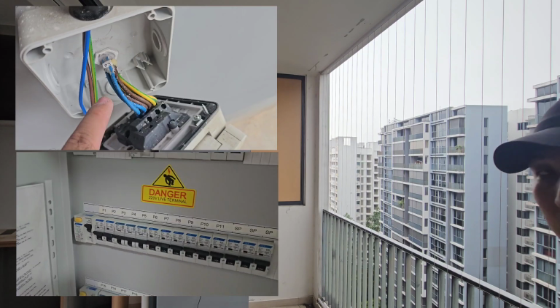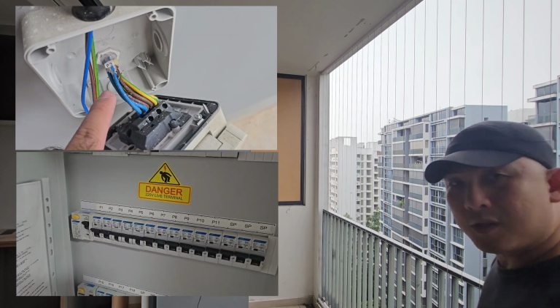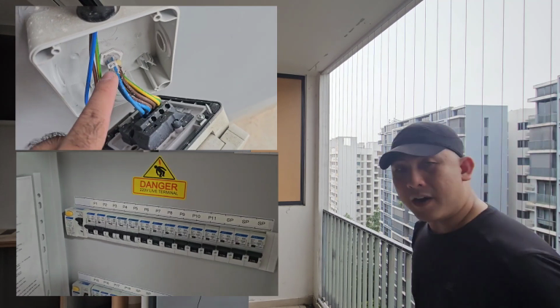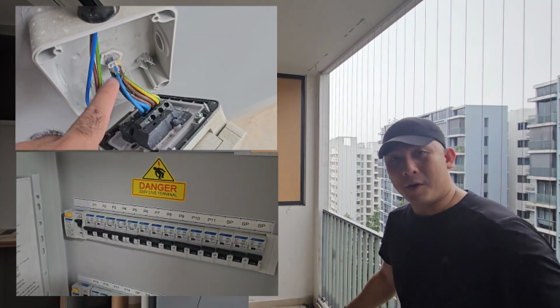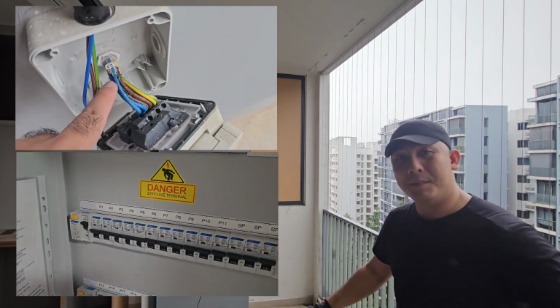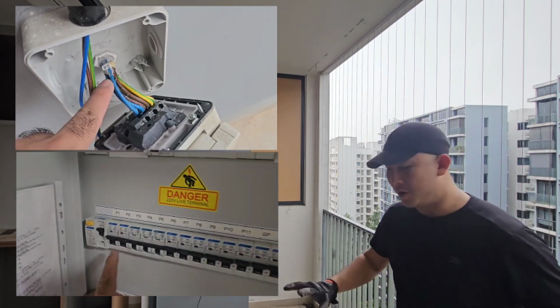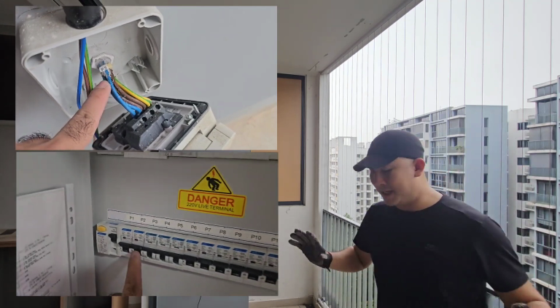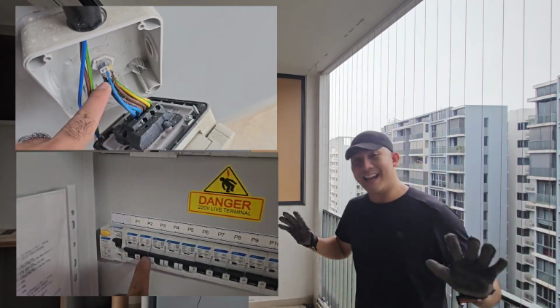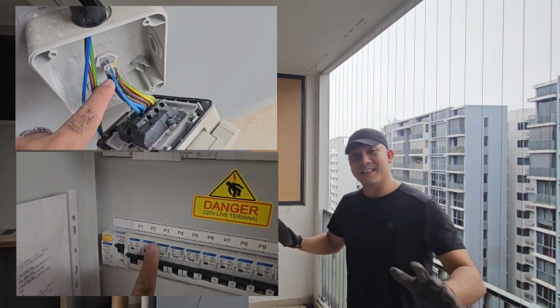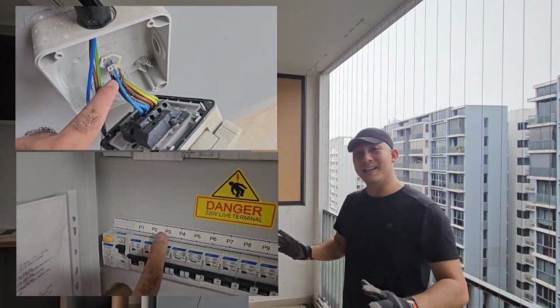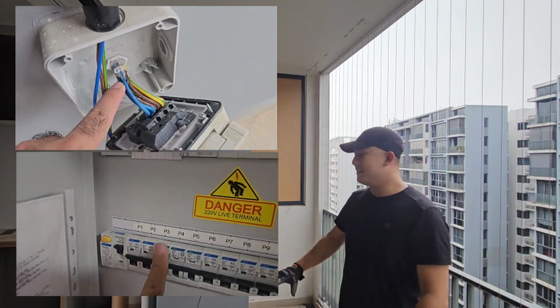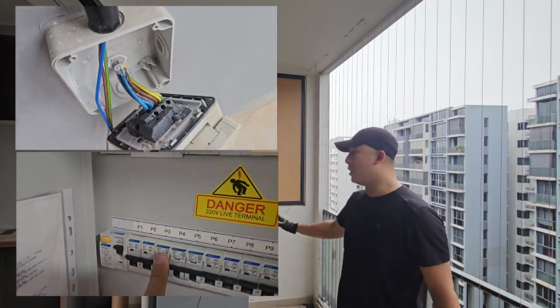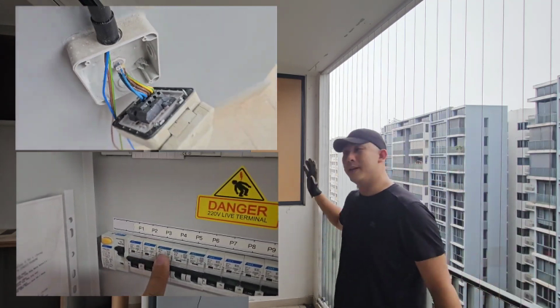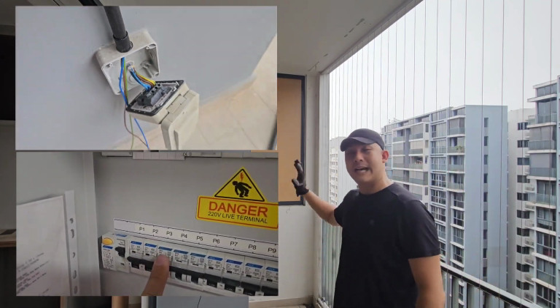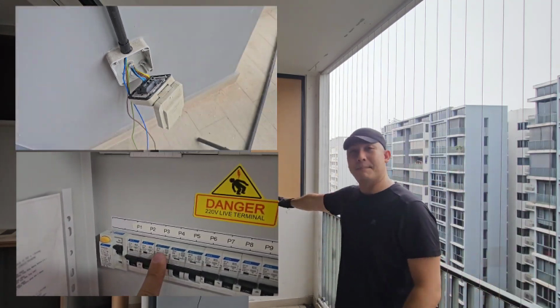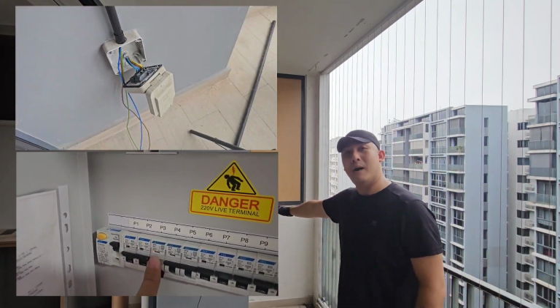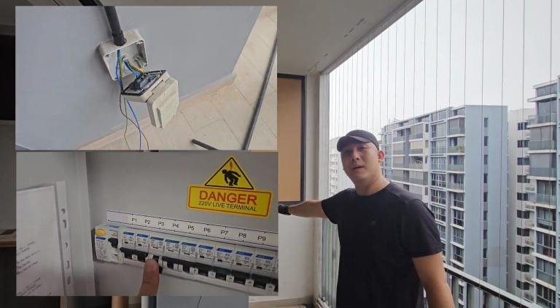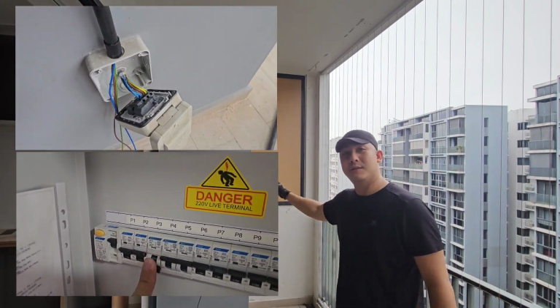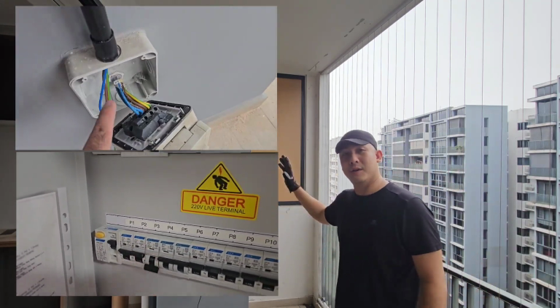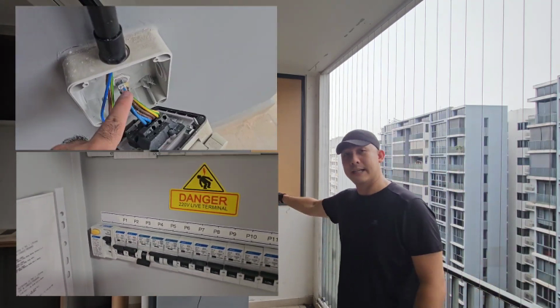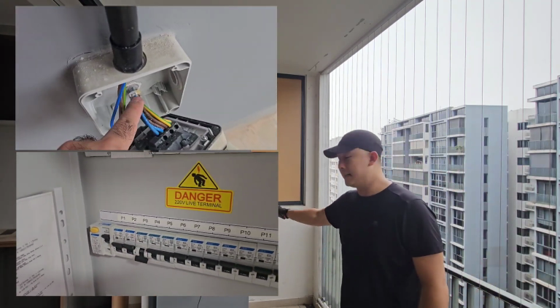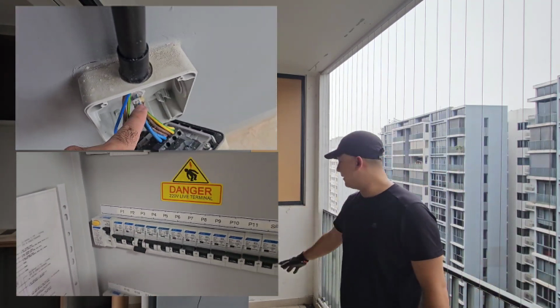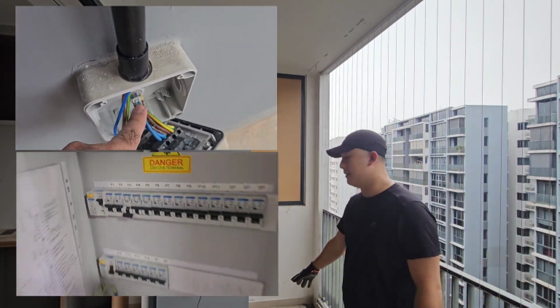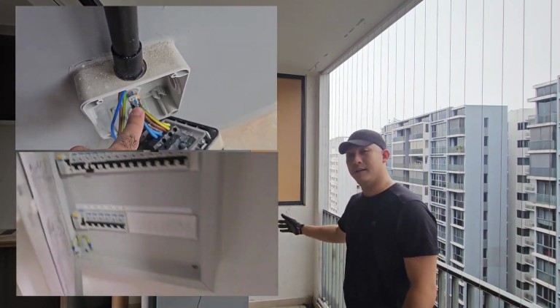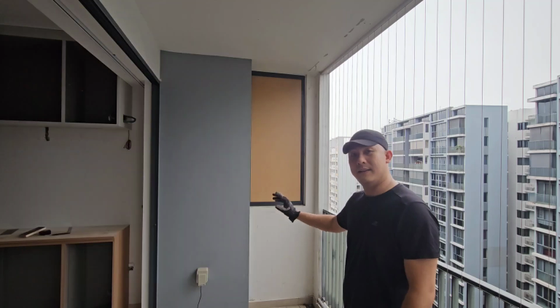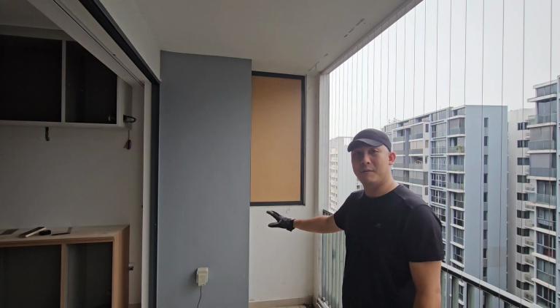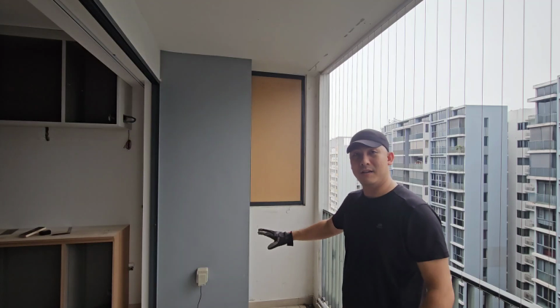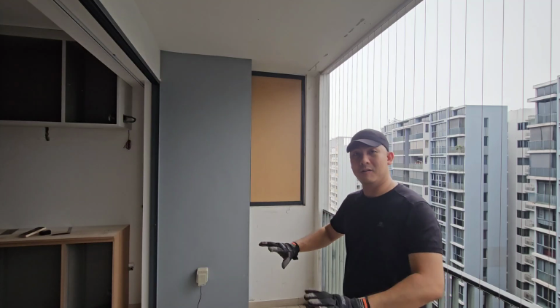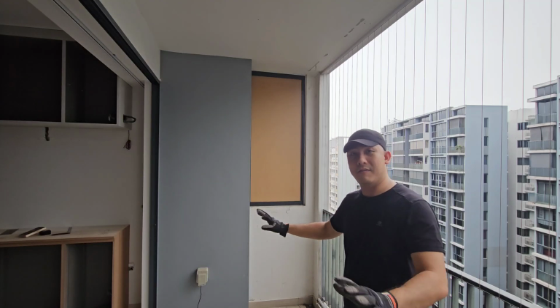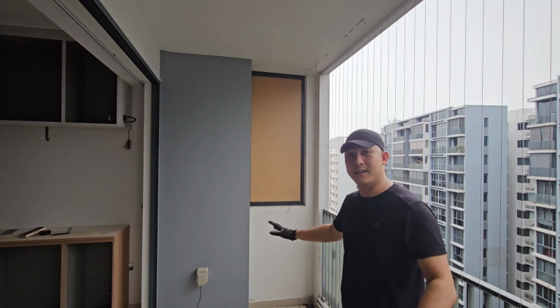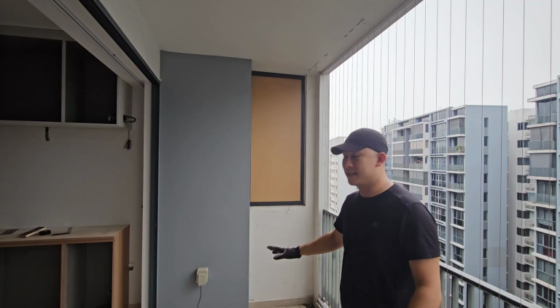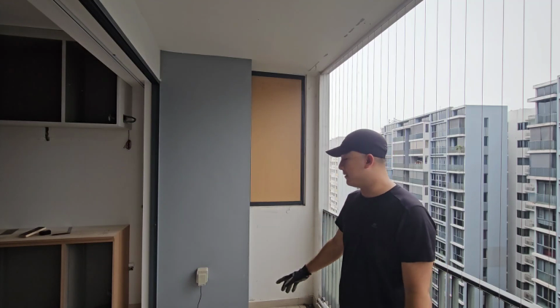So, very important — before you begin anything, always cut the power to your circuit. That way, everything is safe.